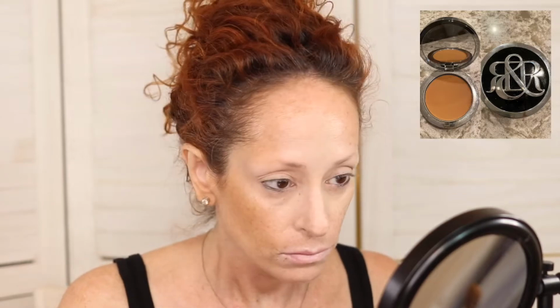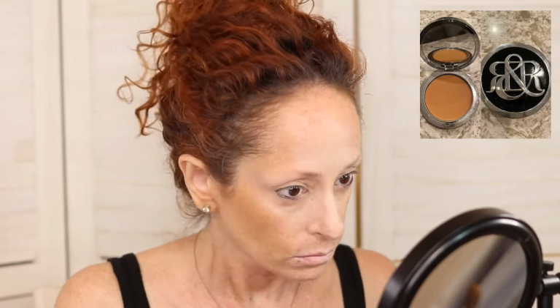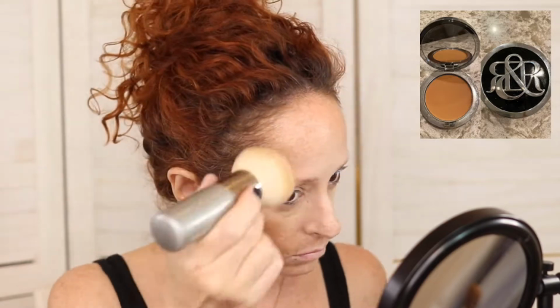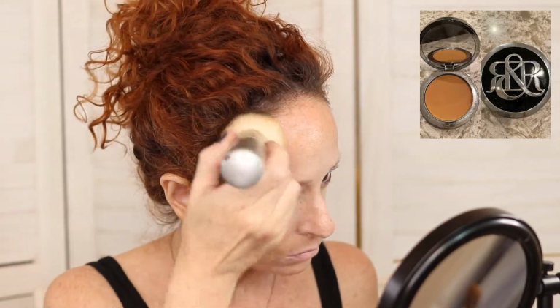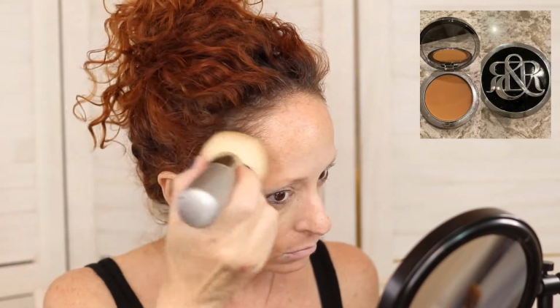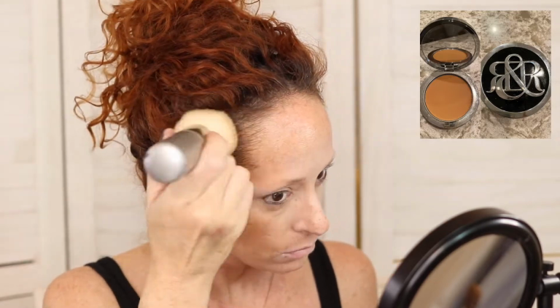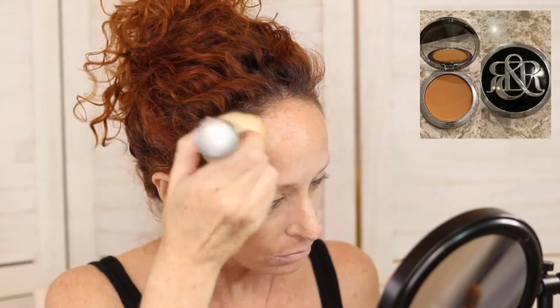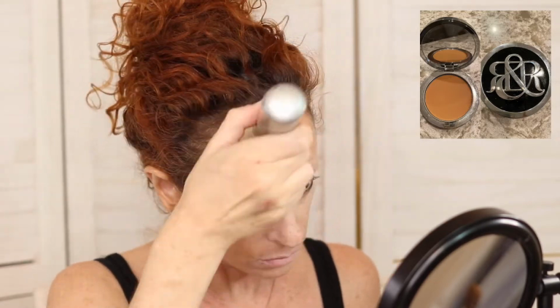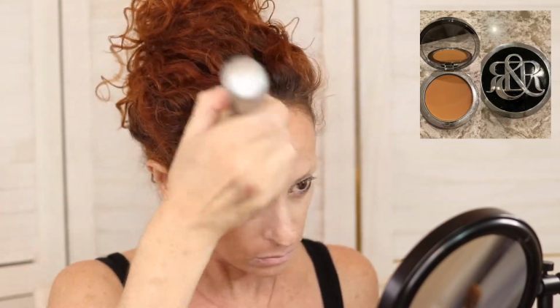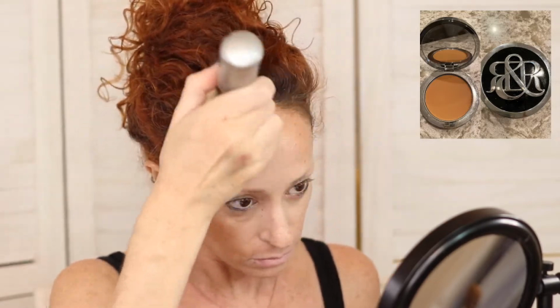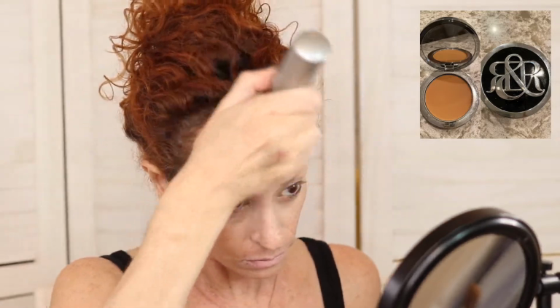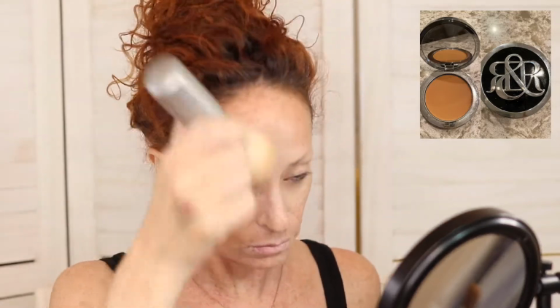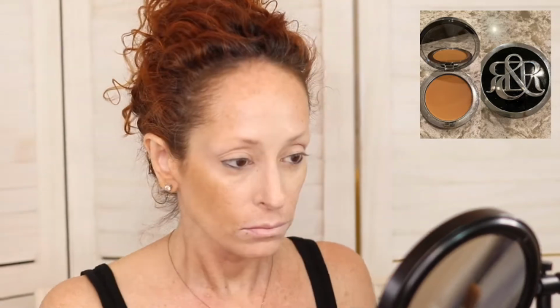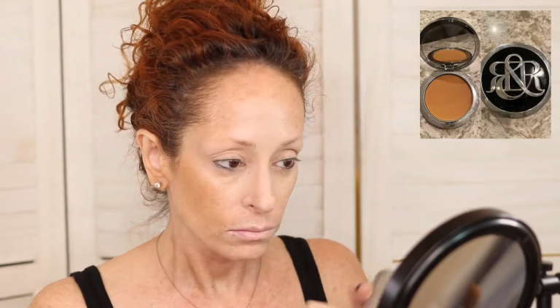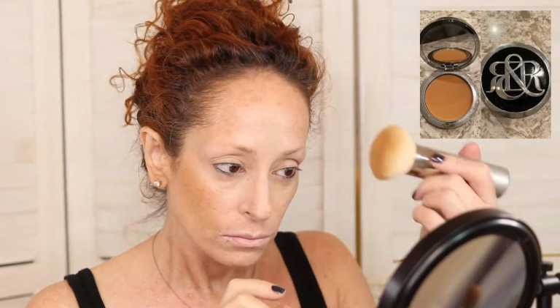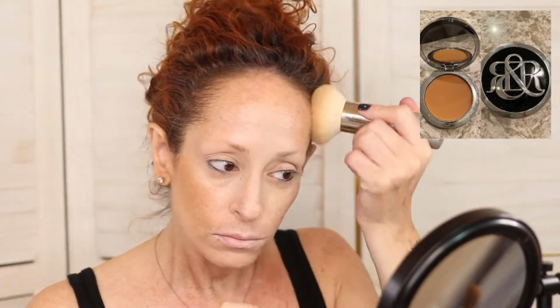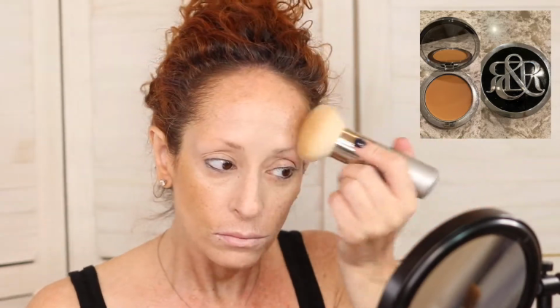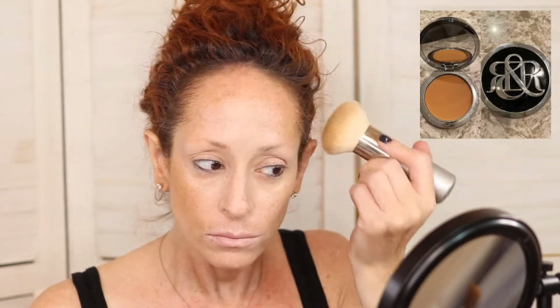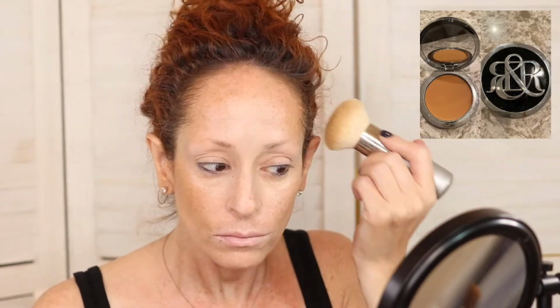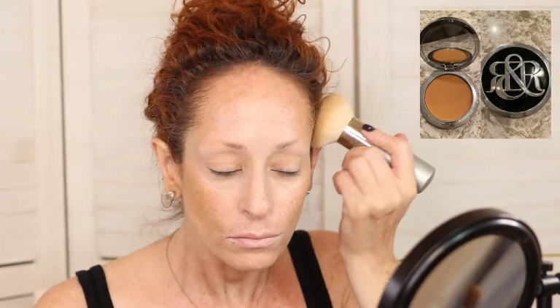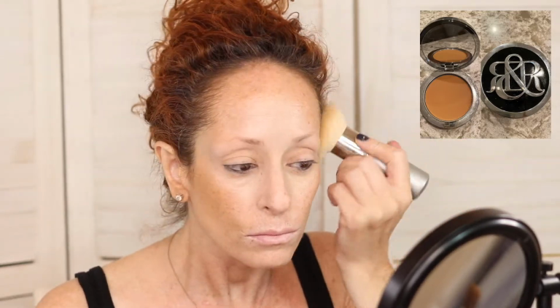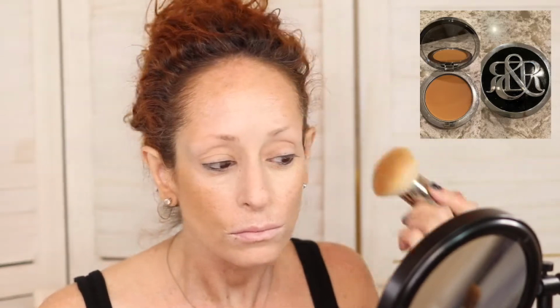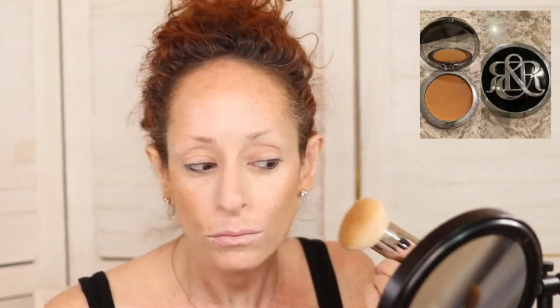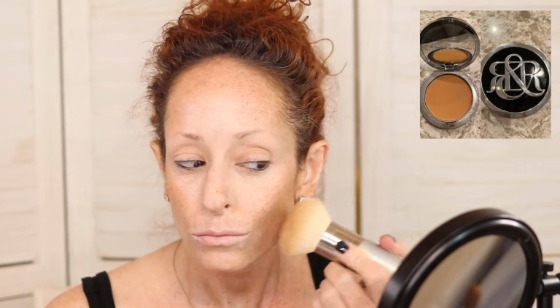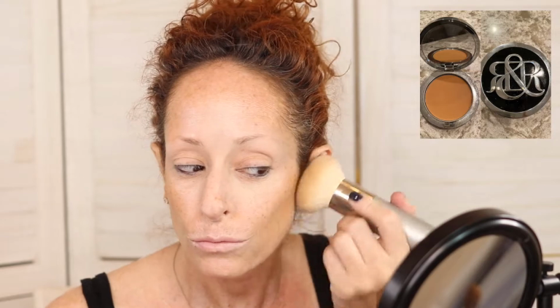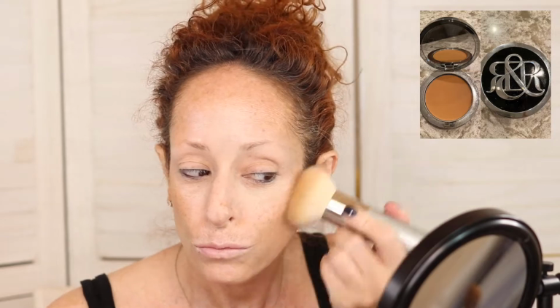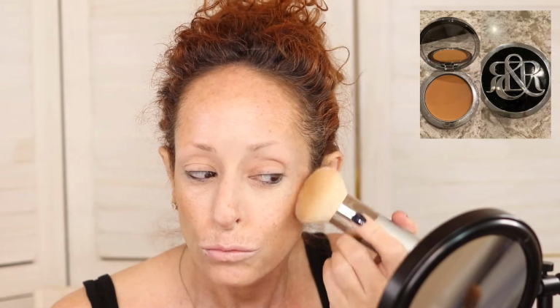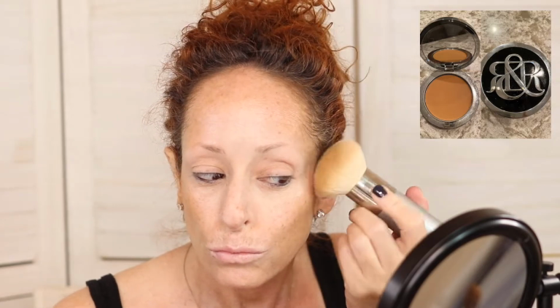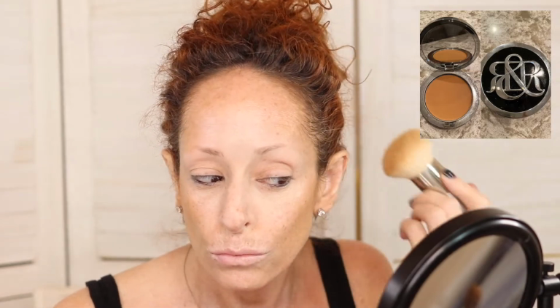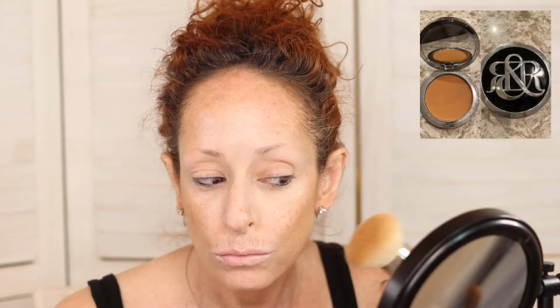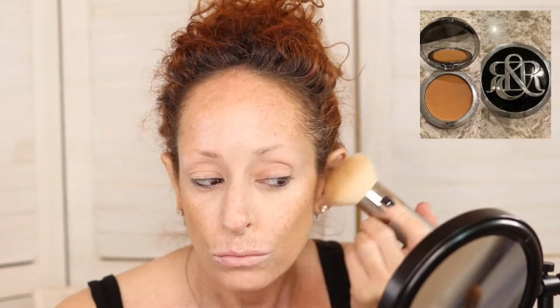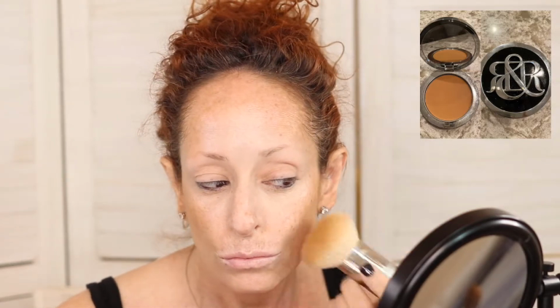But this is a very finely milled bronzer and fun to use.